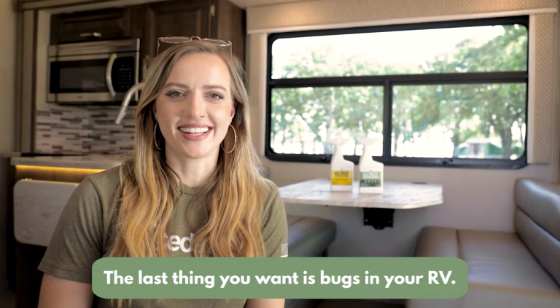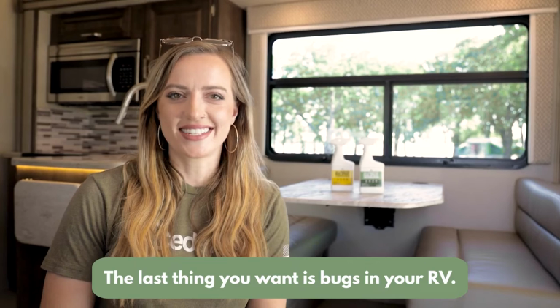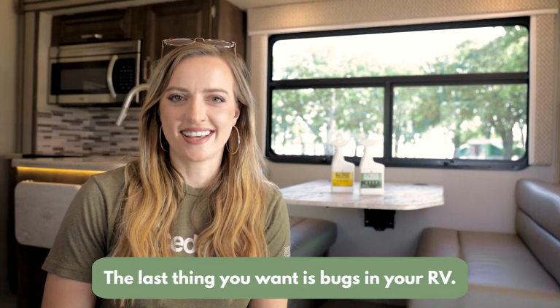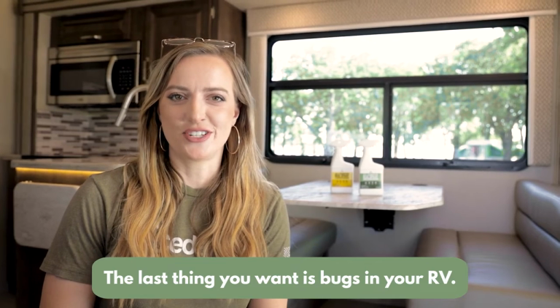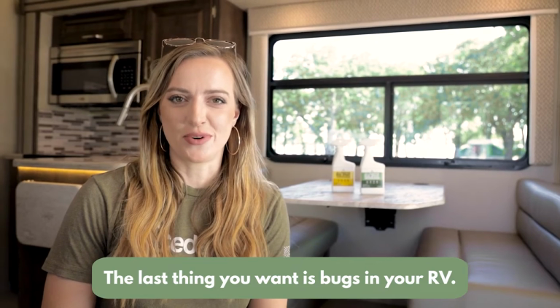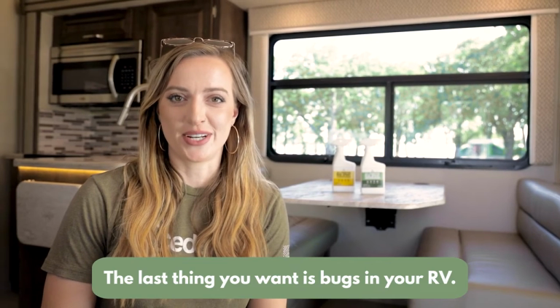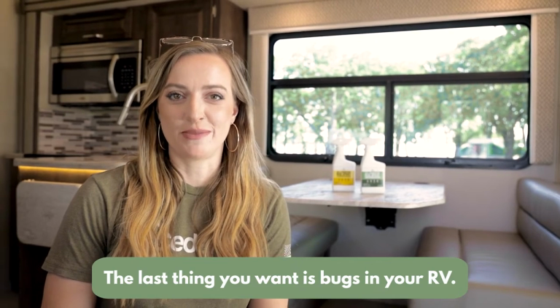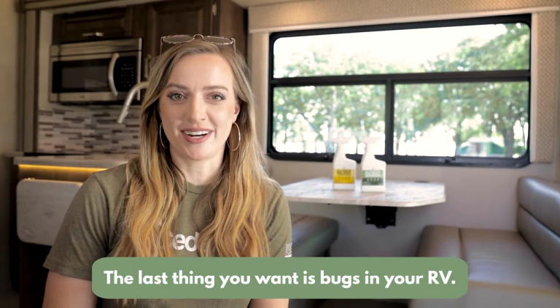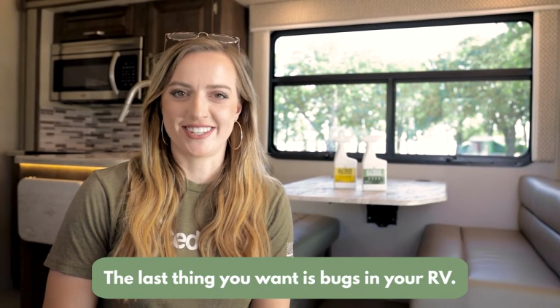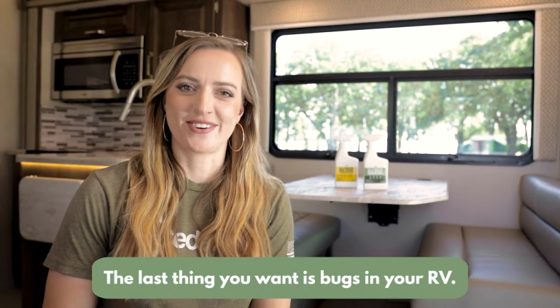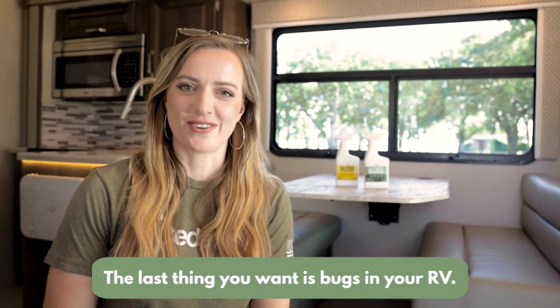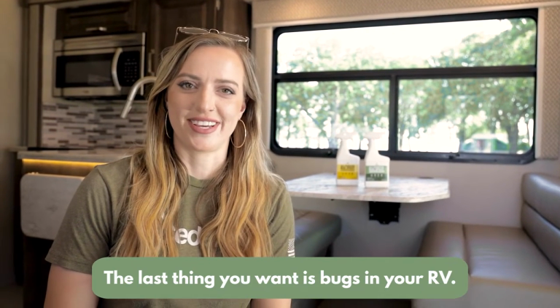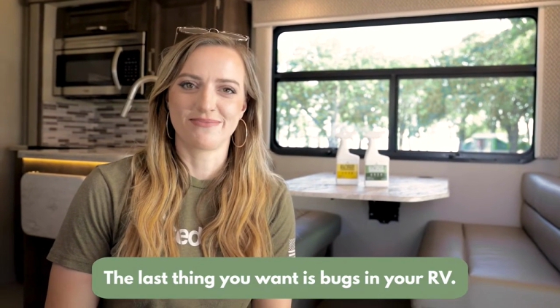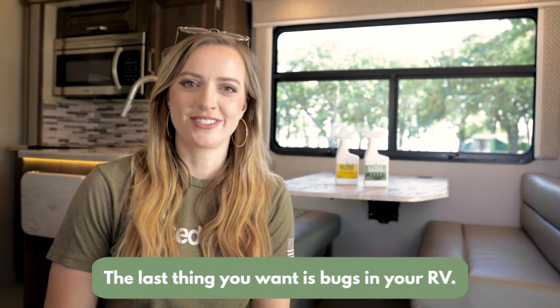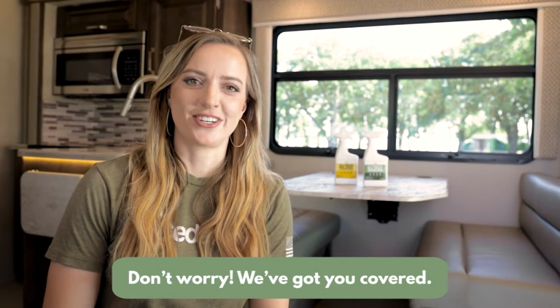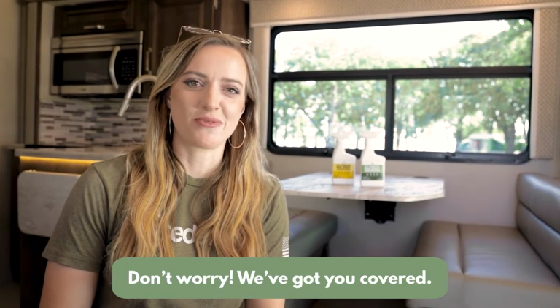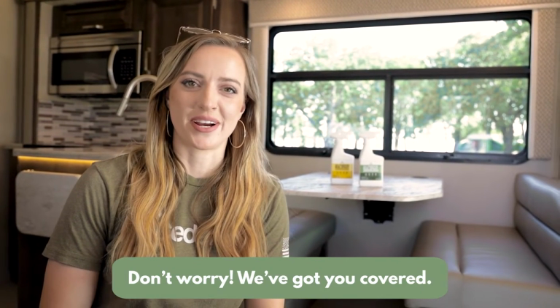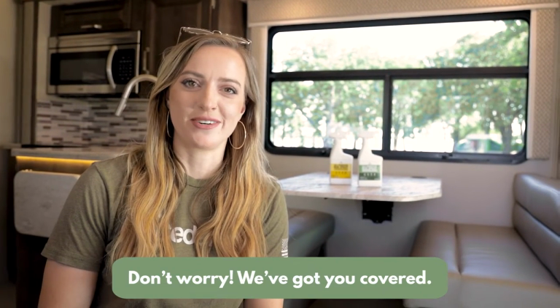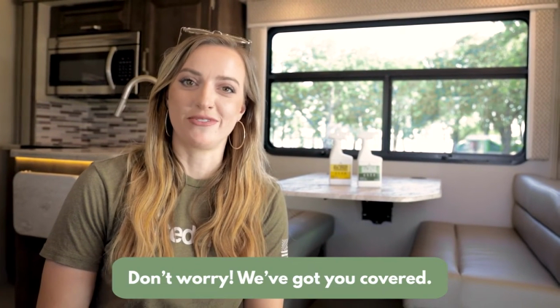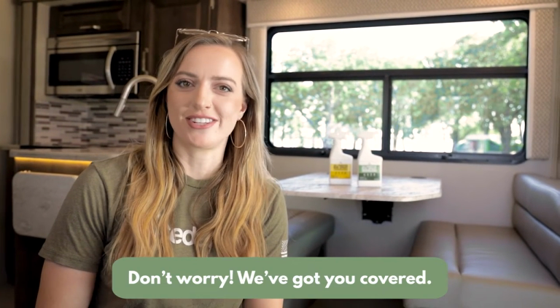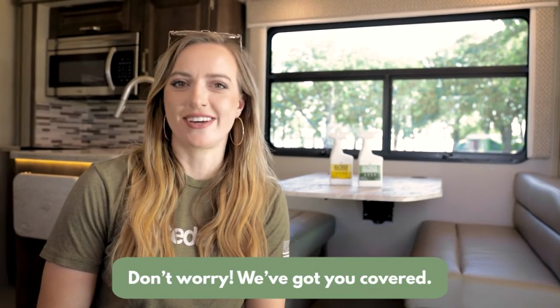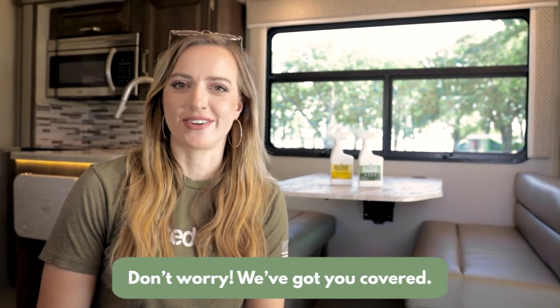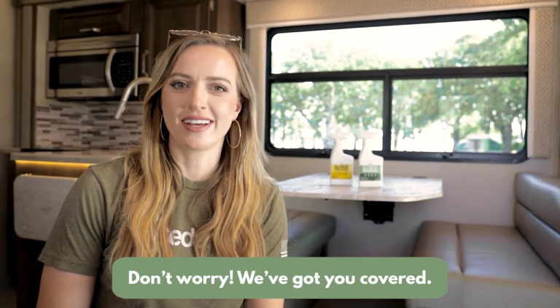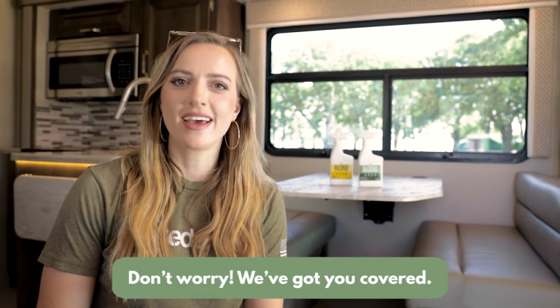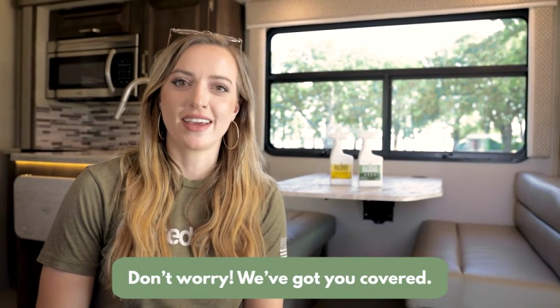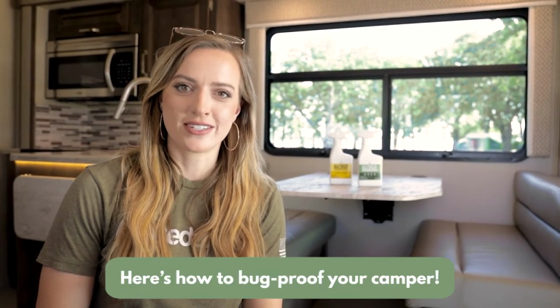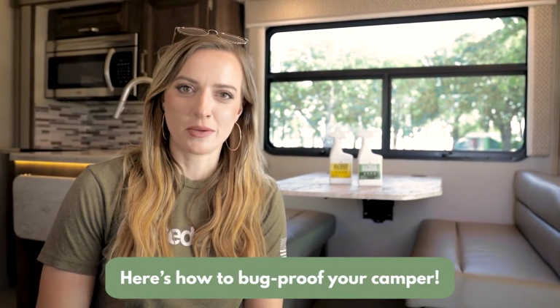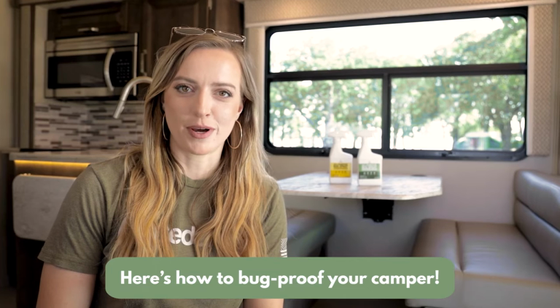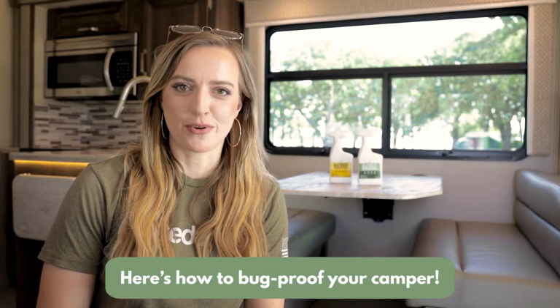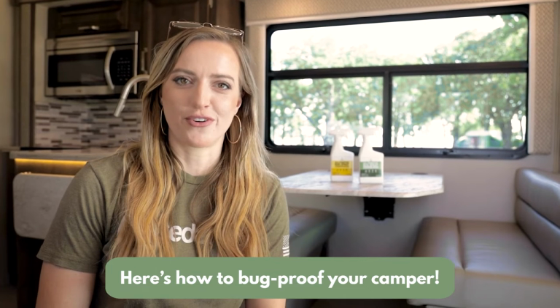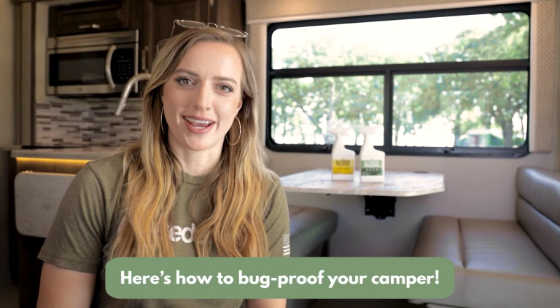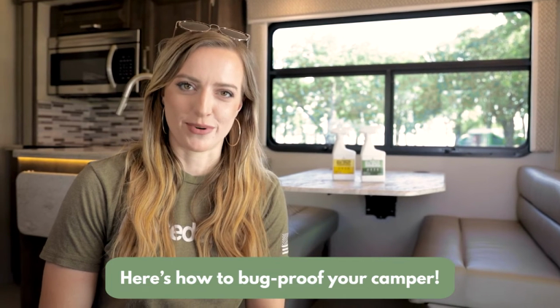The last thing that you want is bugs in your RV, so don't worry, we've got you covered. Here's how to bug-proof your camper.